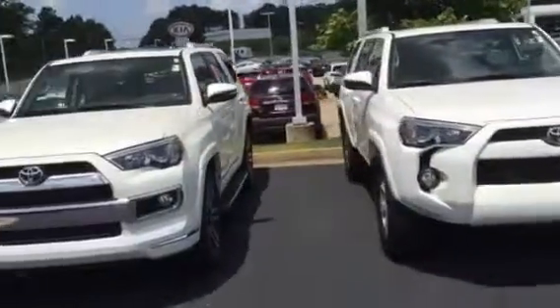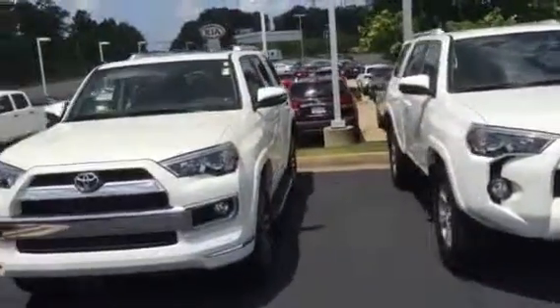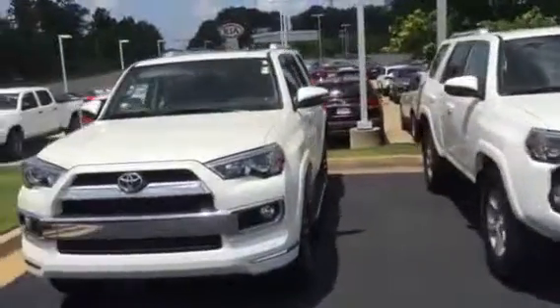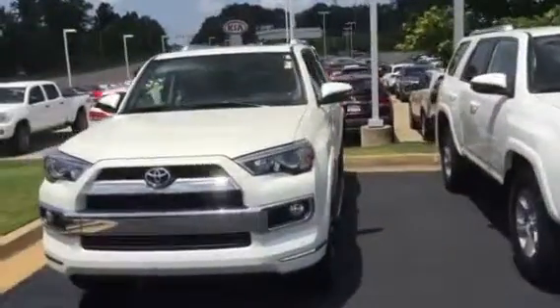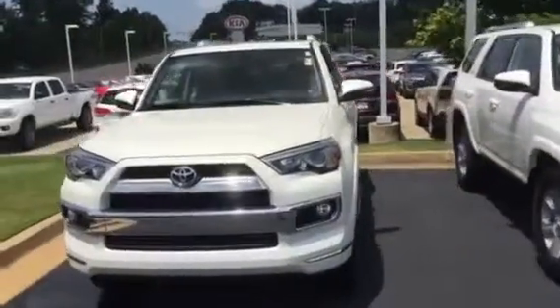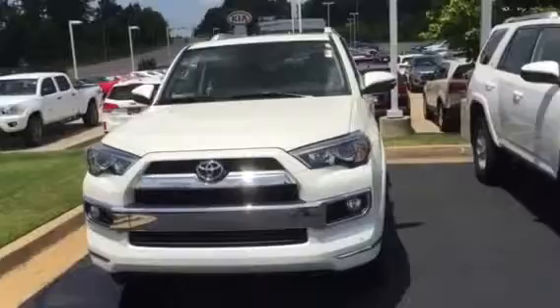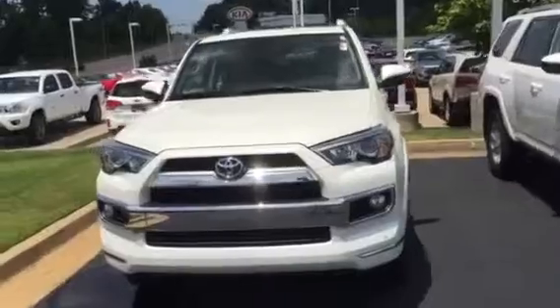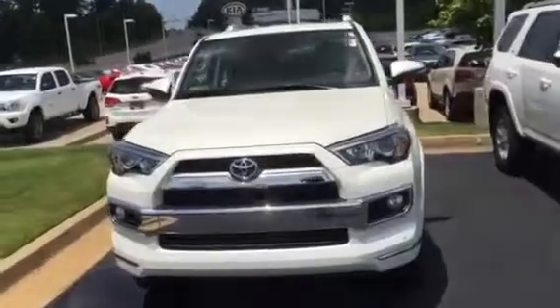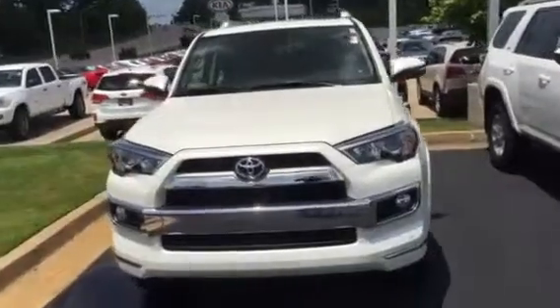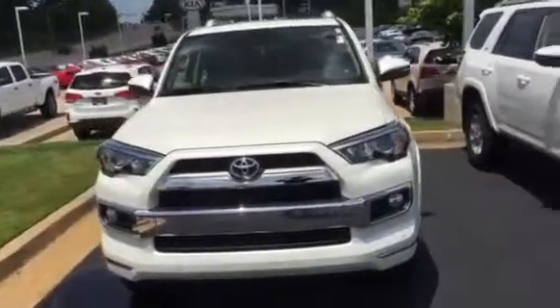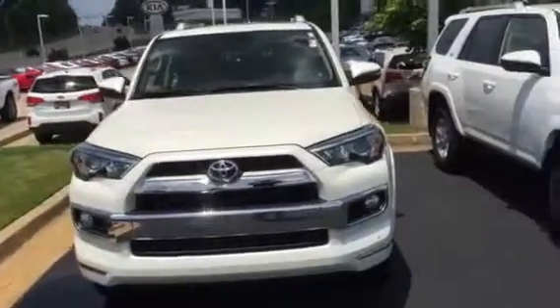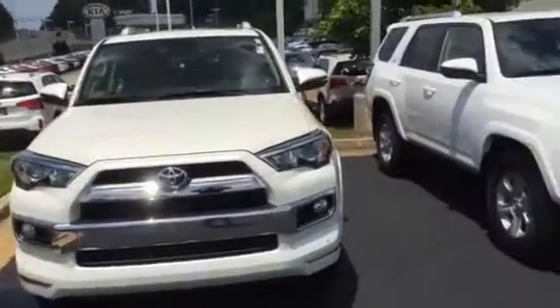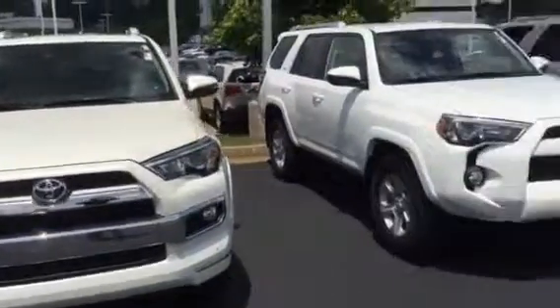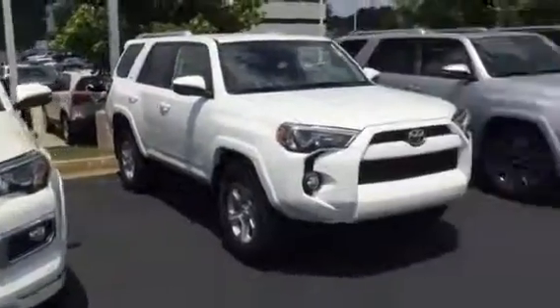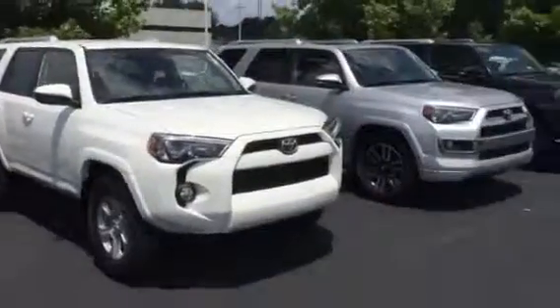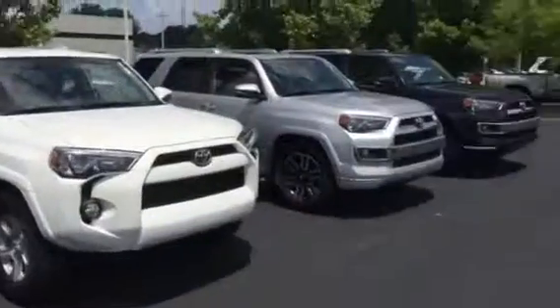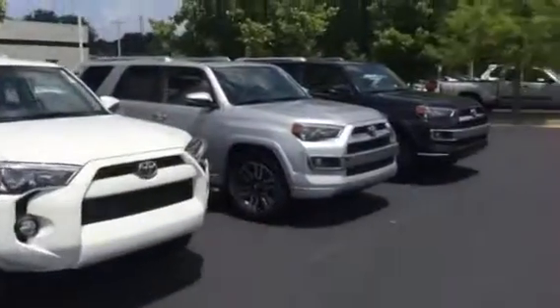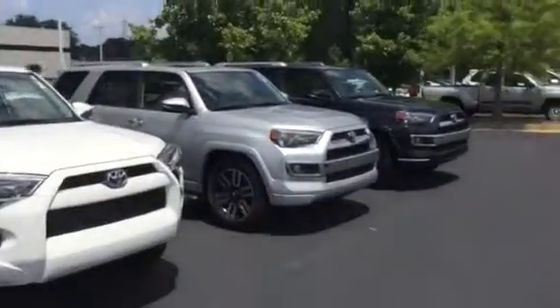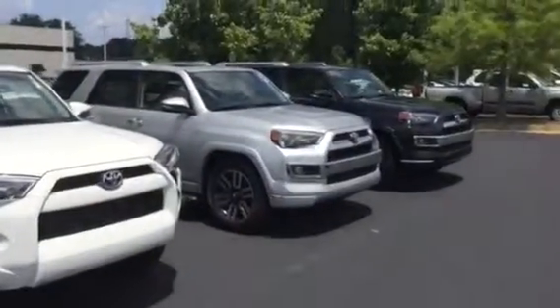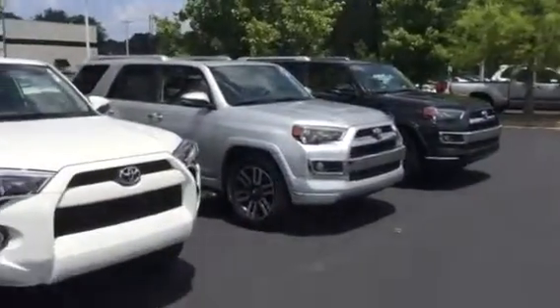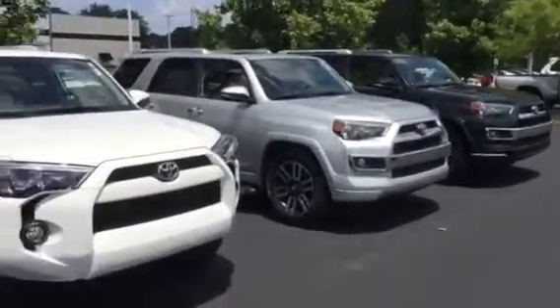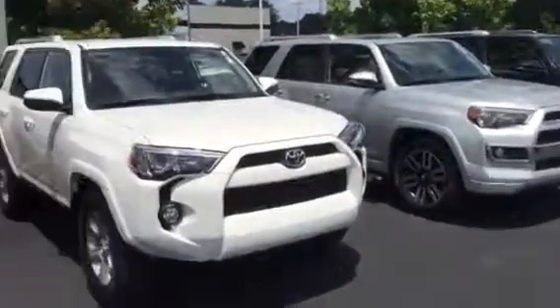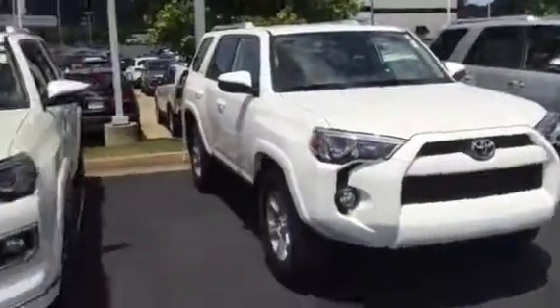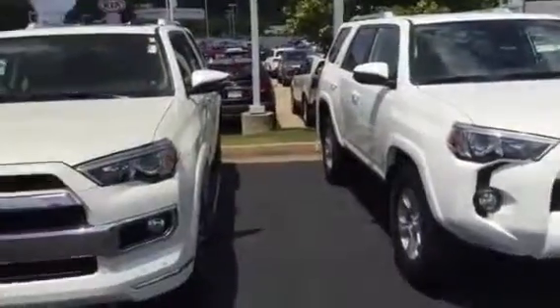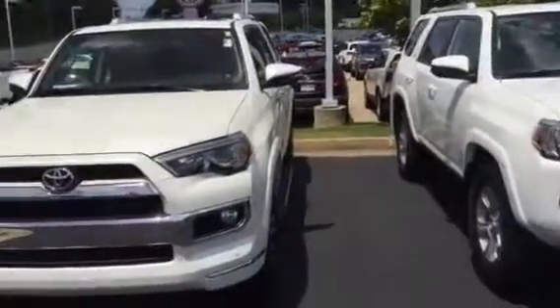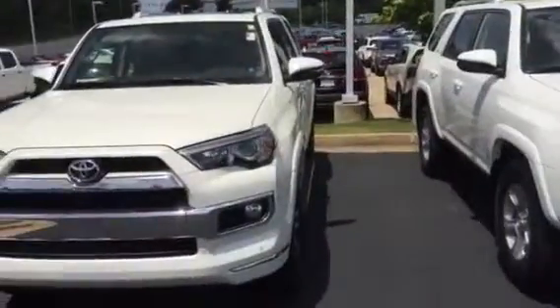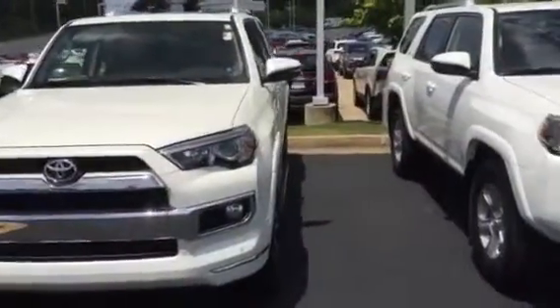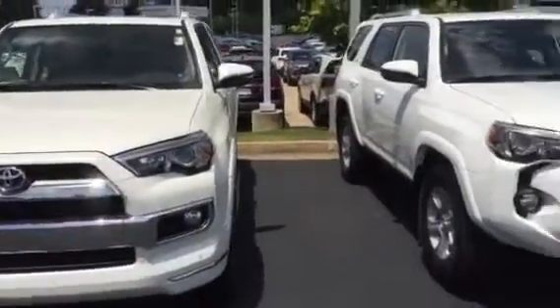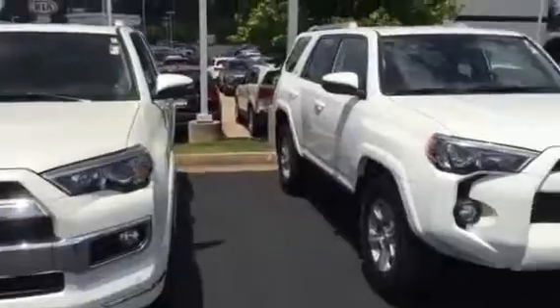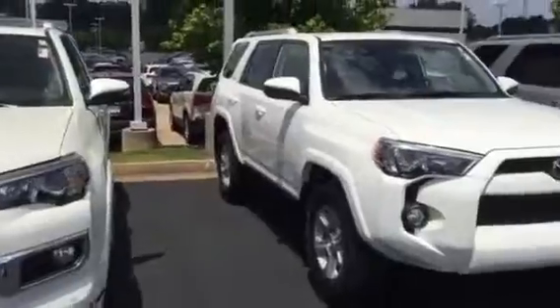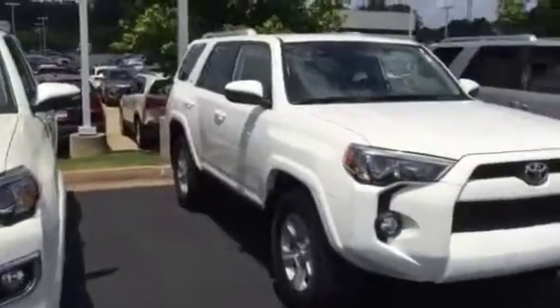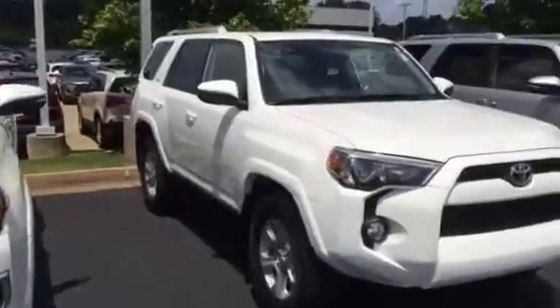We also have a good market of new right now. Got a couple white ones, a silver one and a black one — anywhere from your Limited model to your SR5.